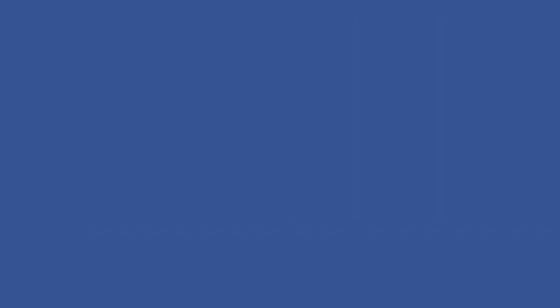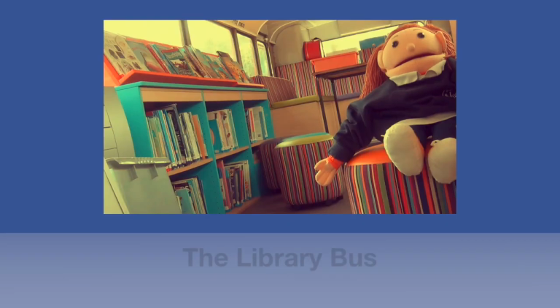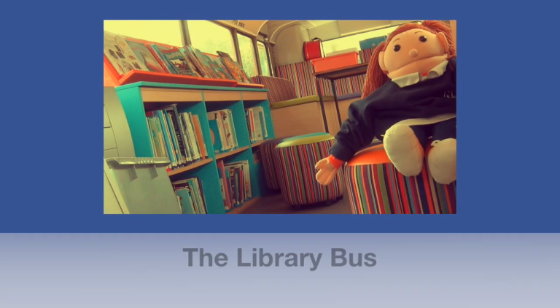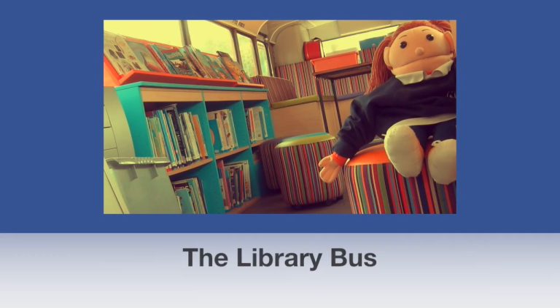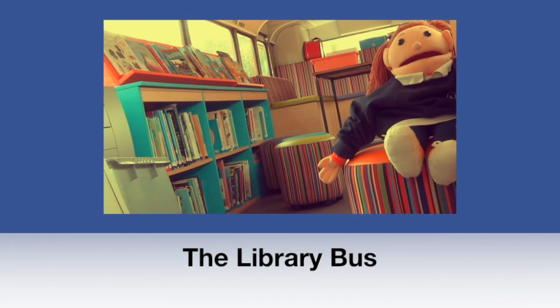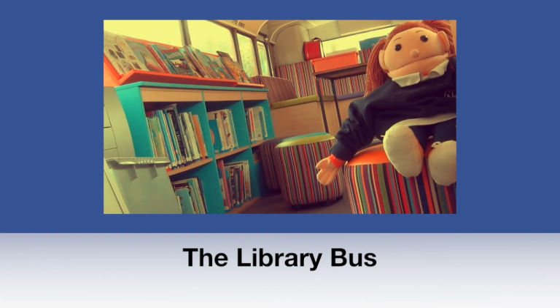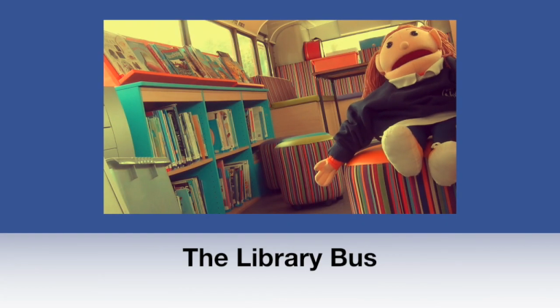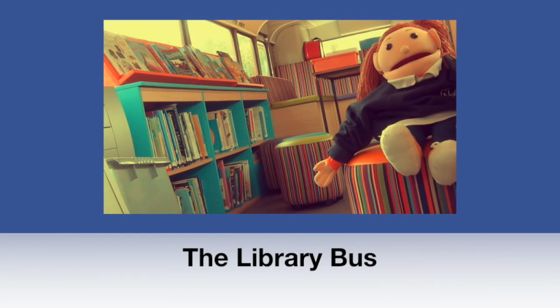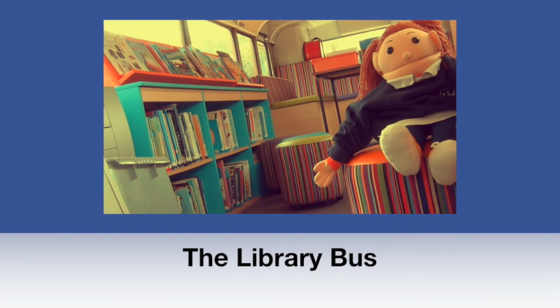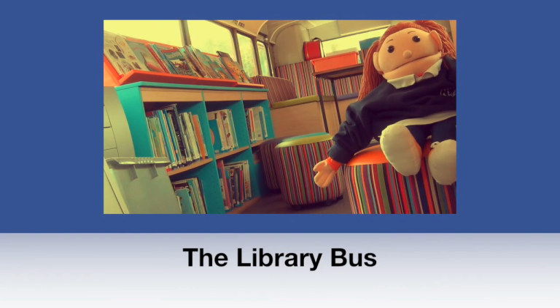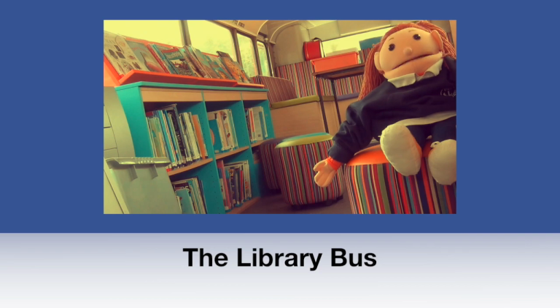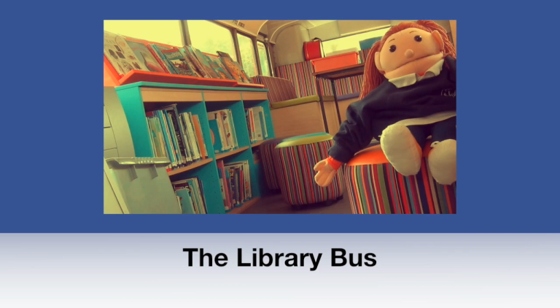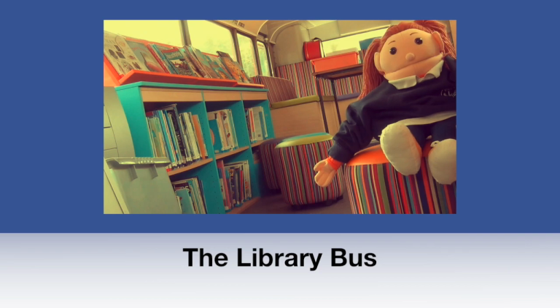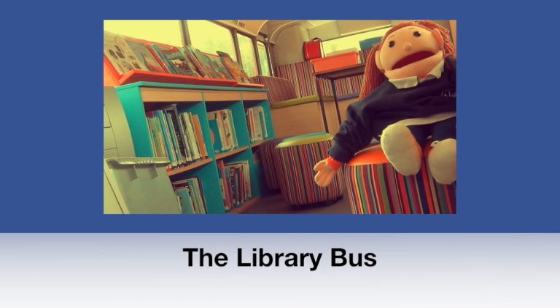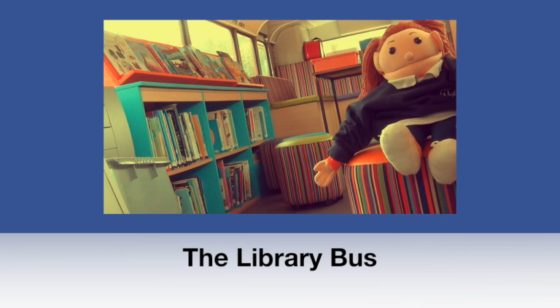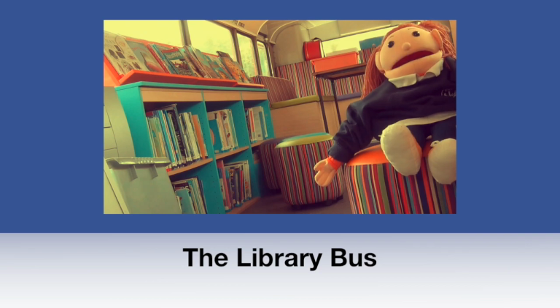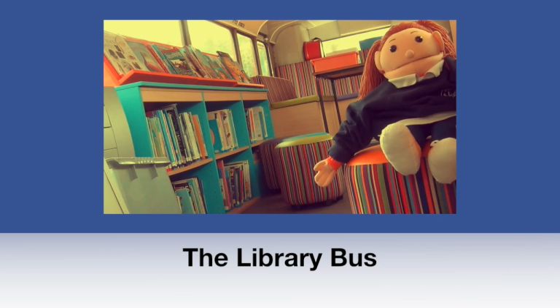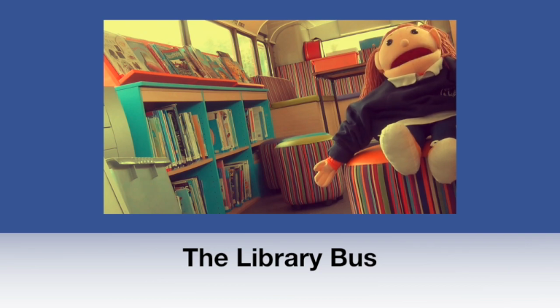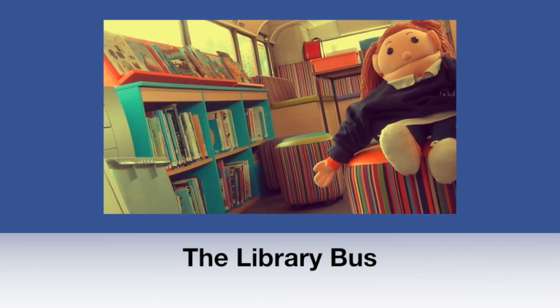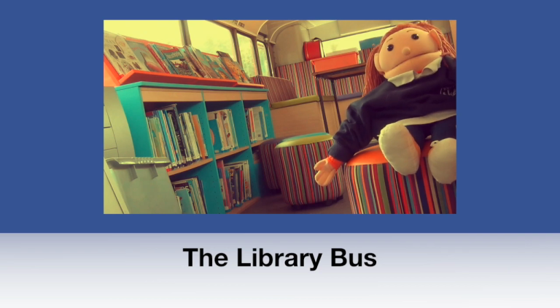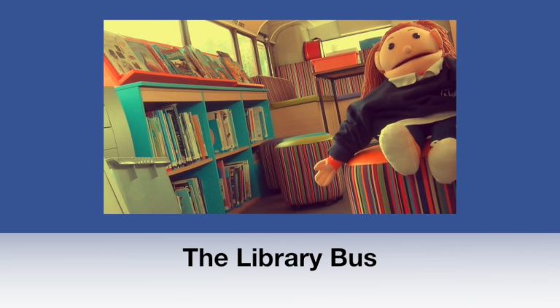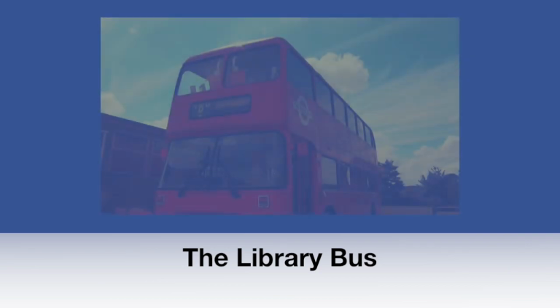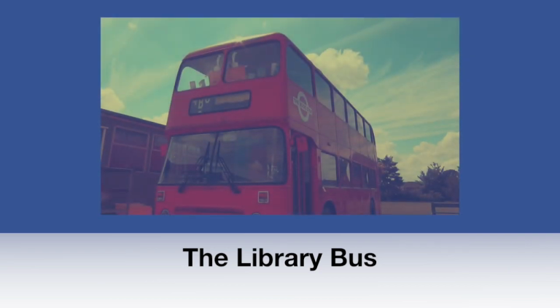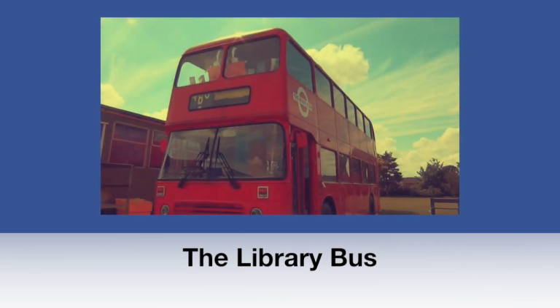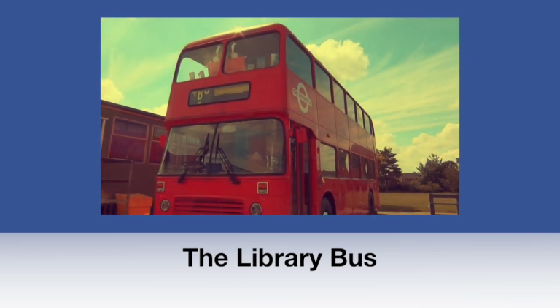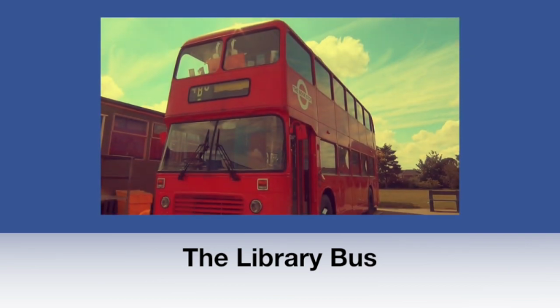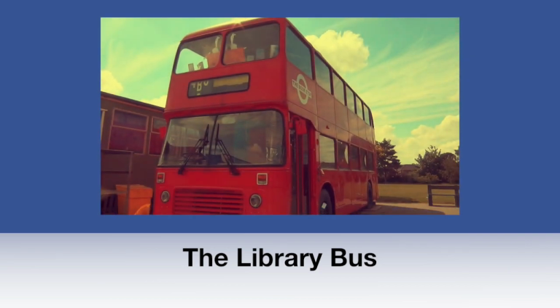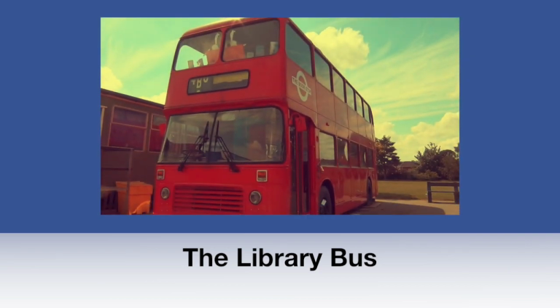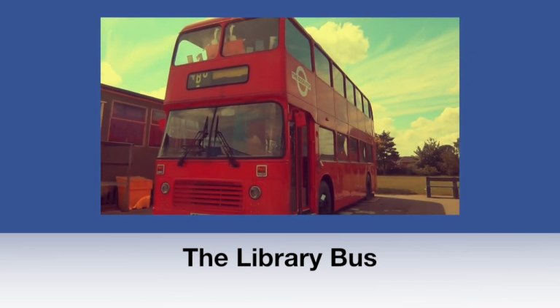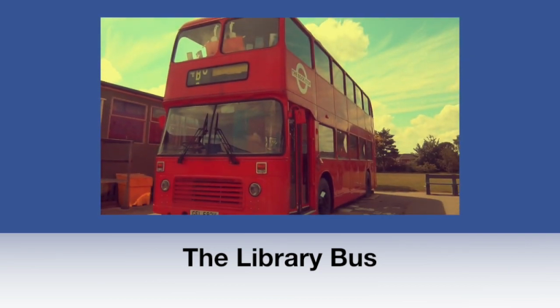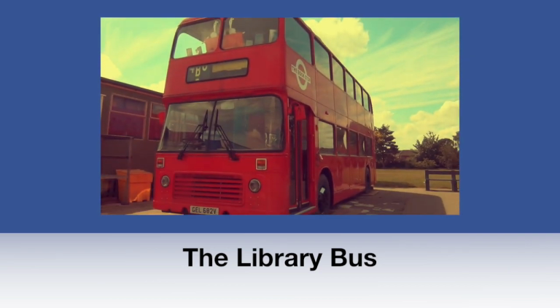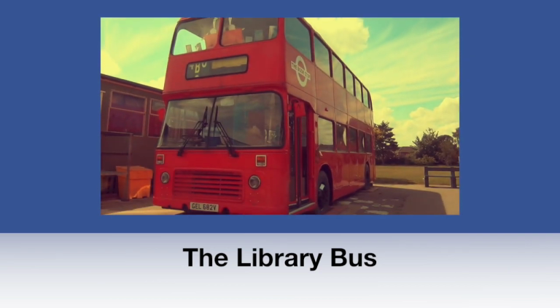This is our library bus. In here you can read and do other activities at lunchtime.